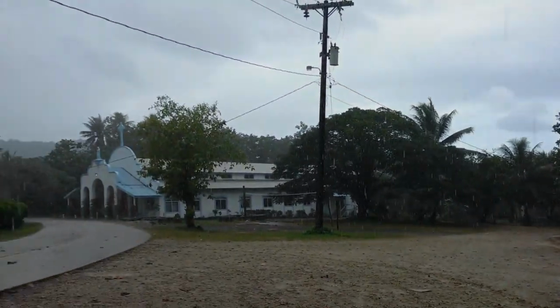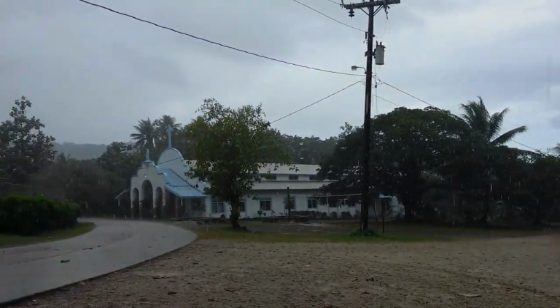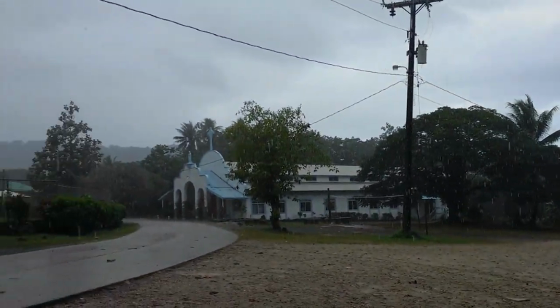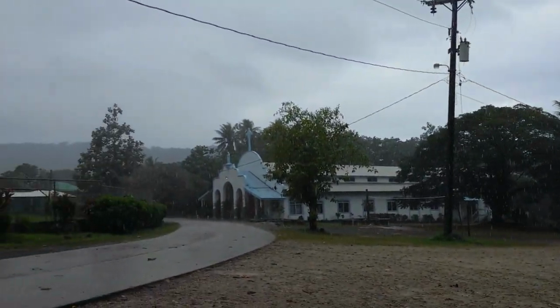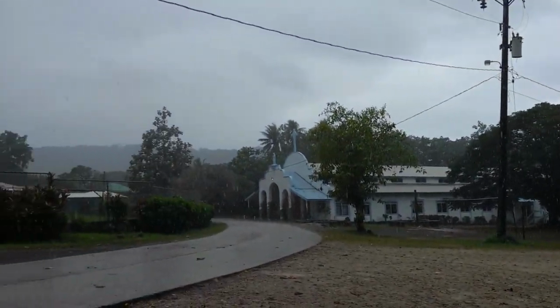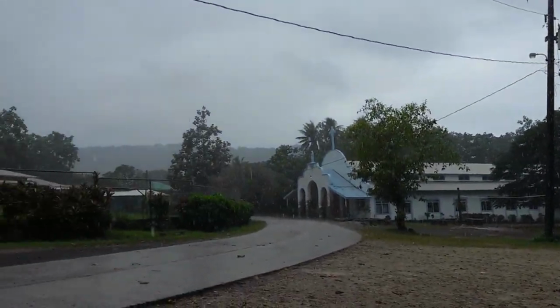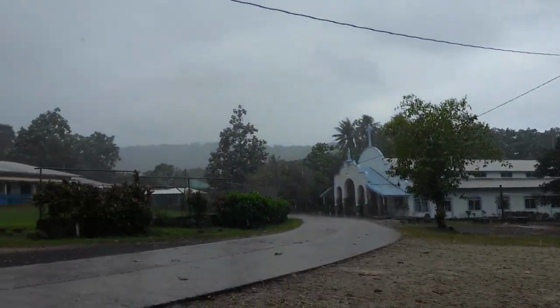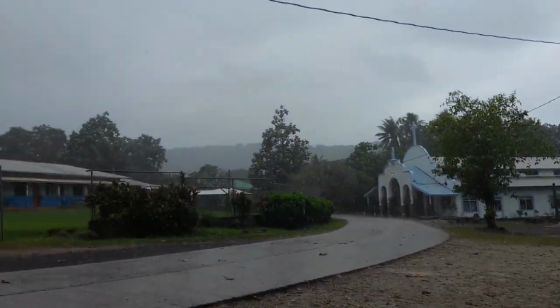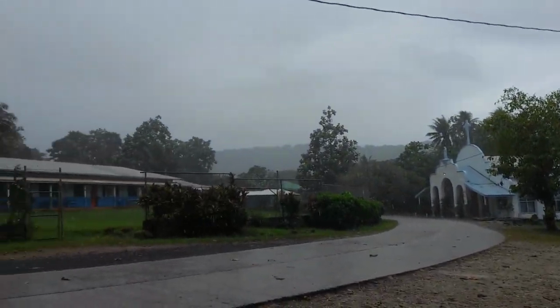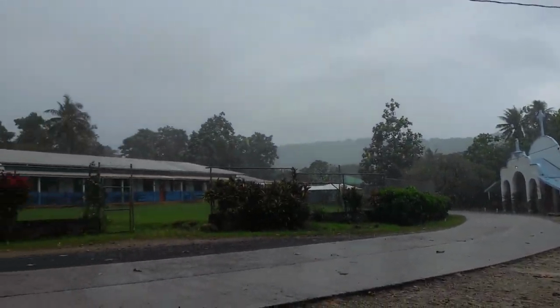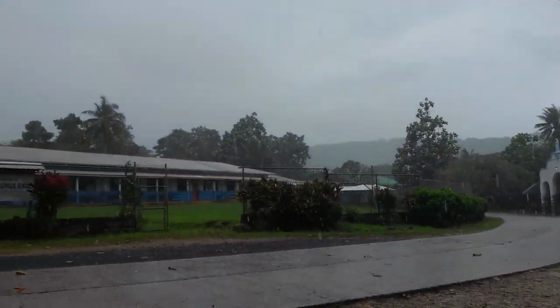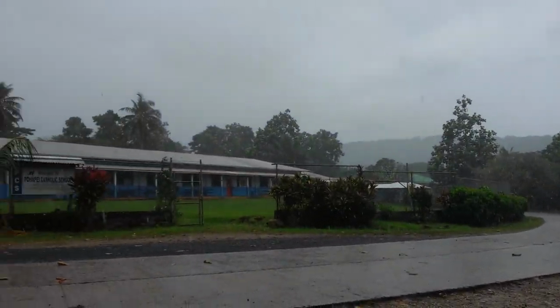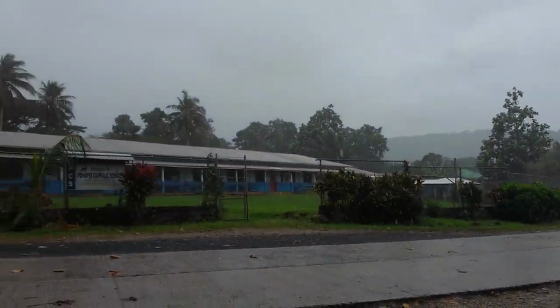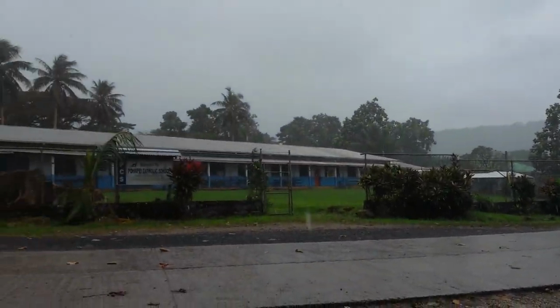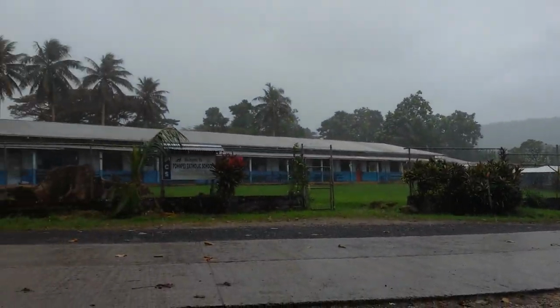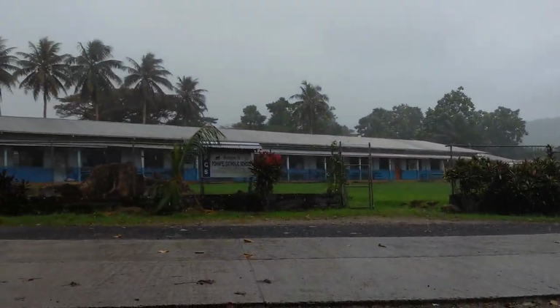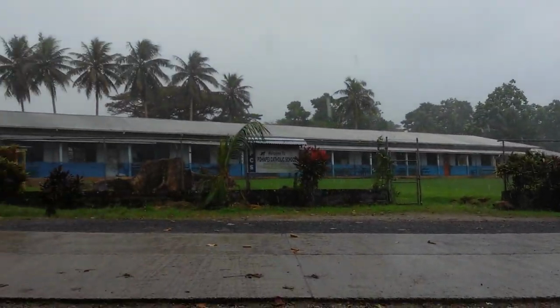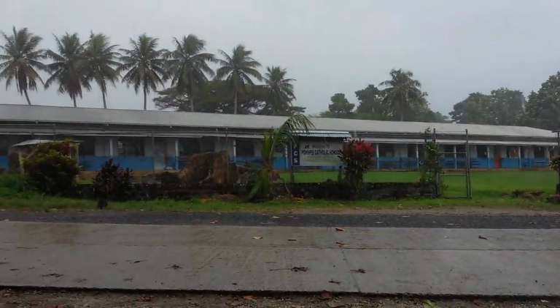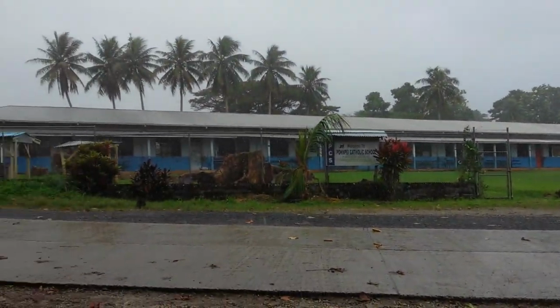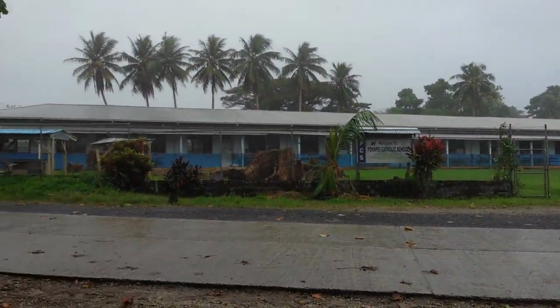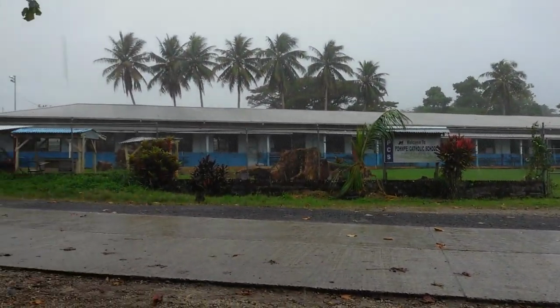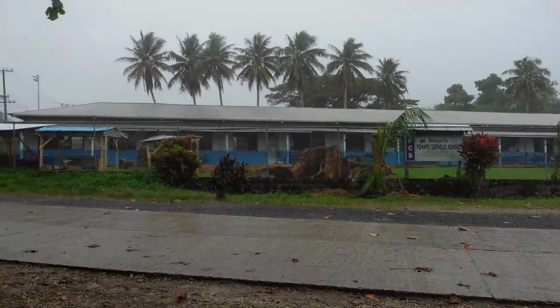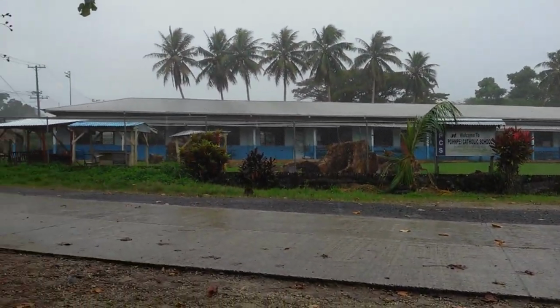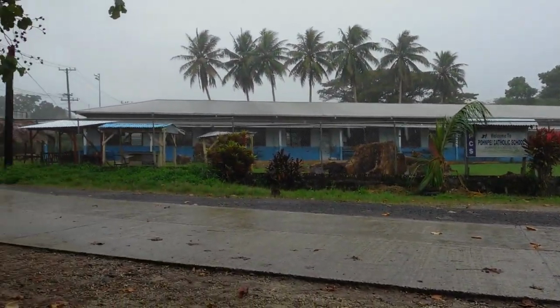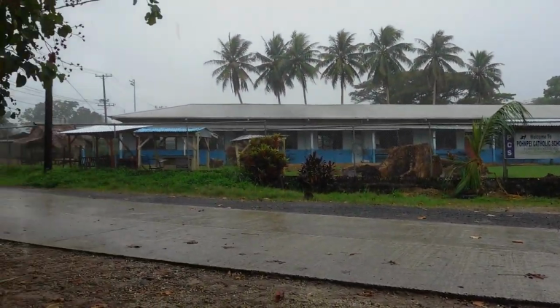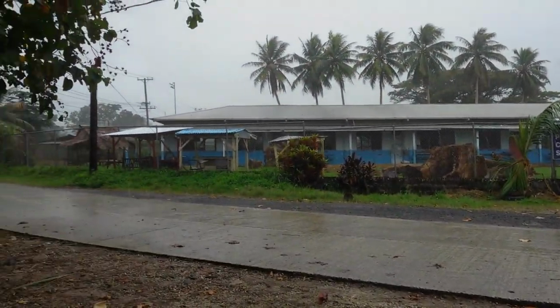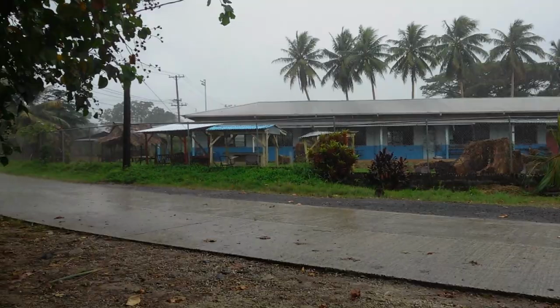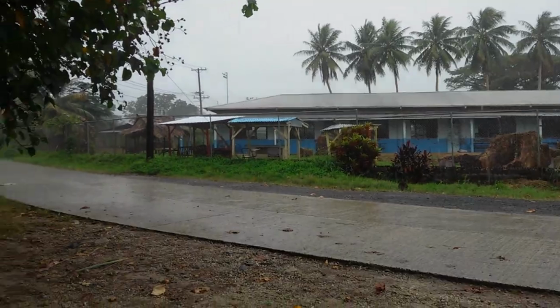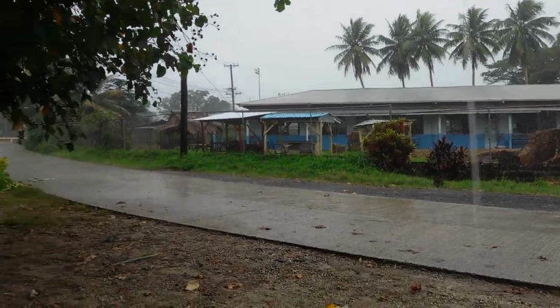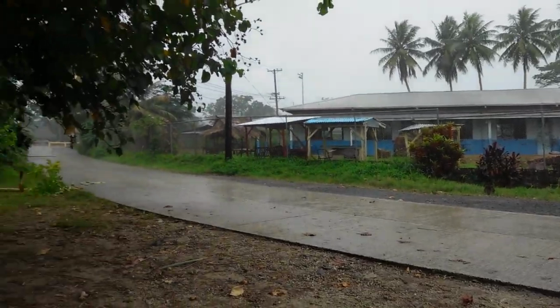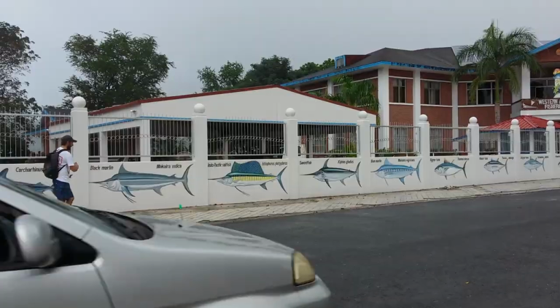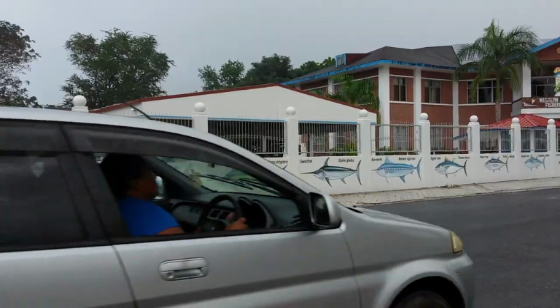They say Pohnpei is one of the wettest places on earth, so no surprise — sometimes you get a bit of rain.